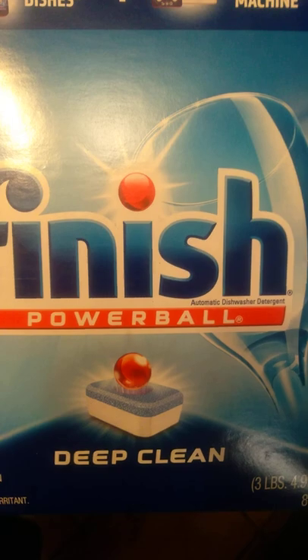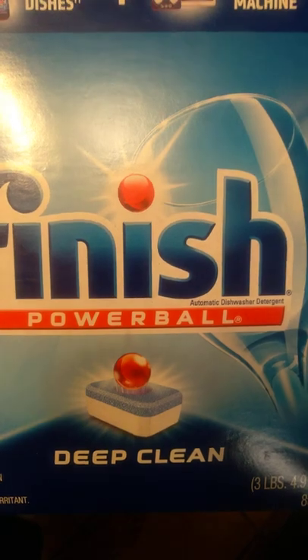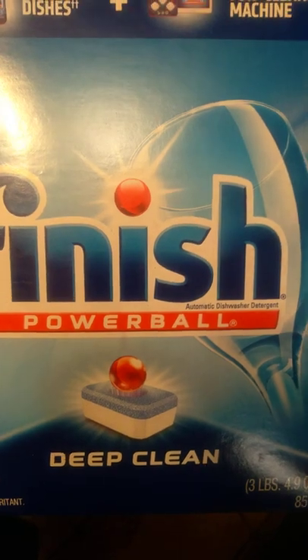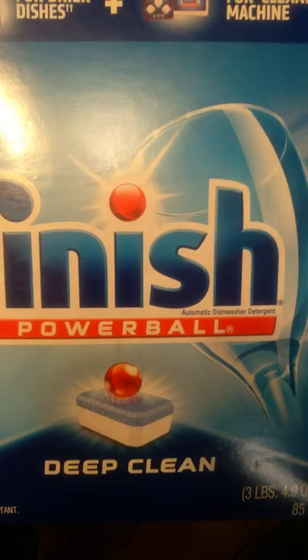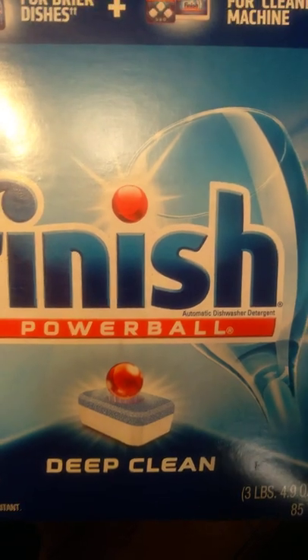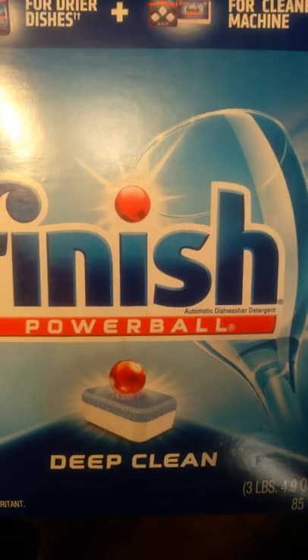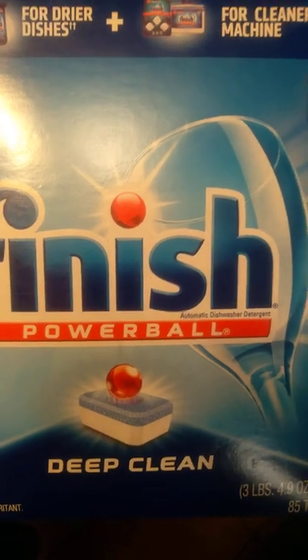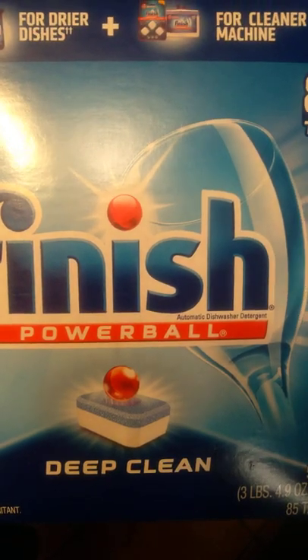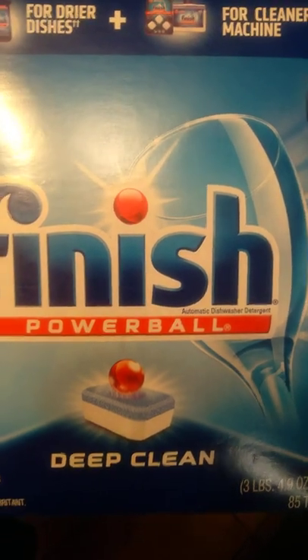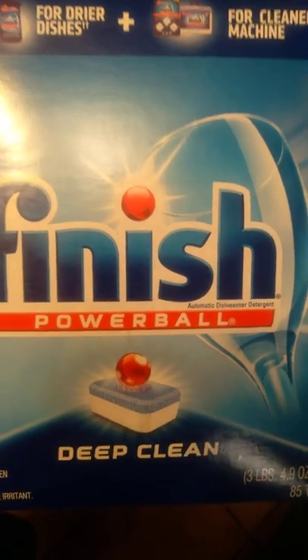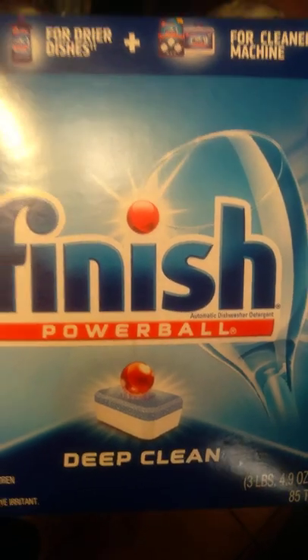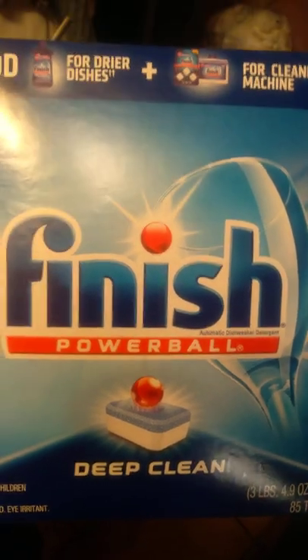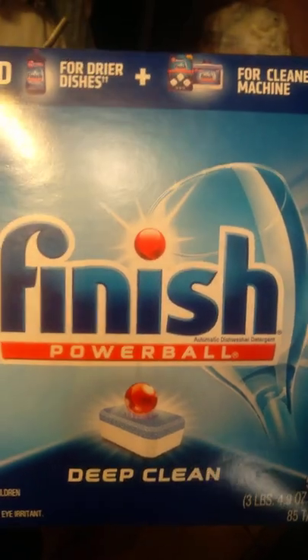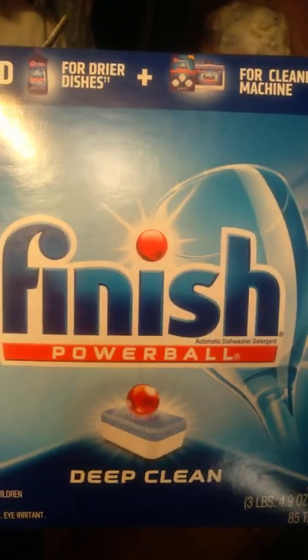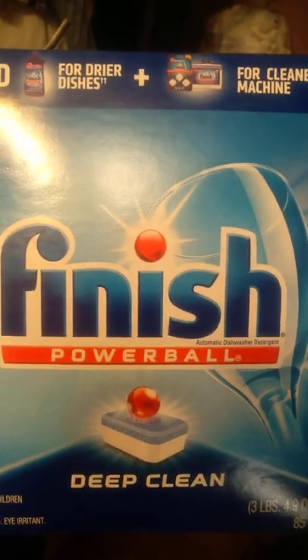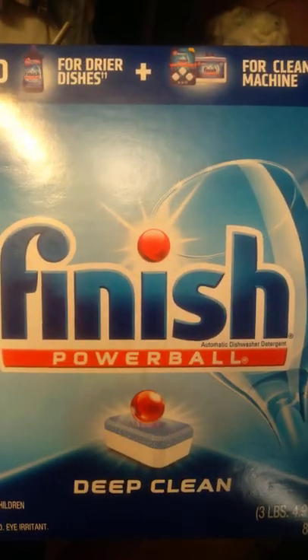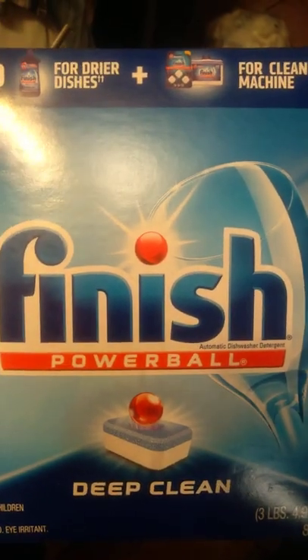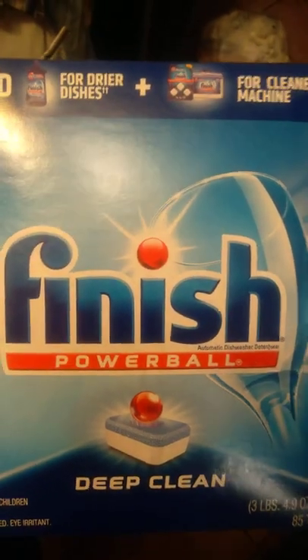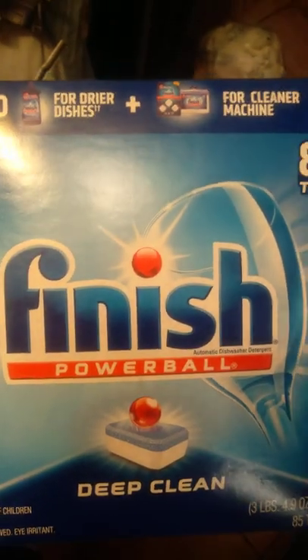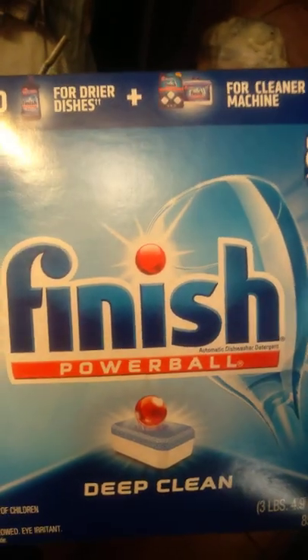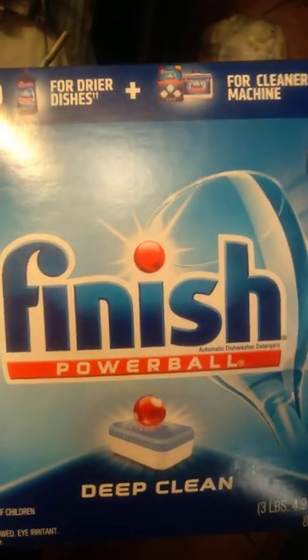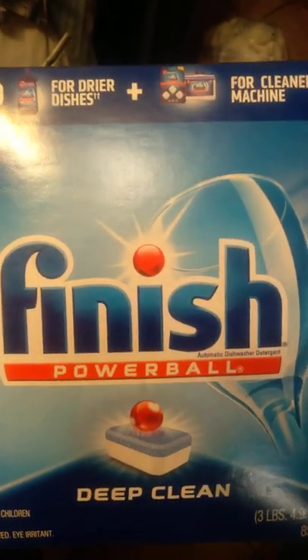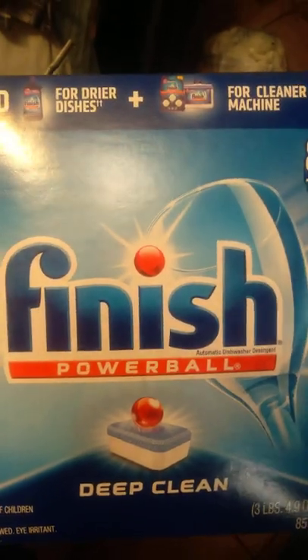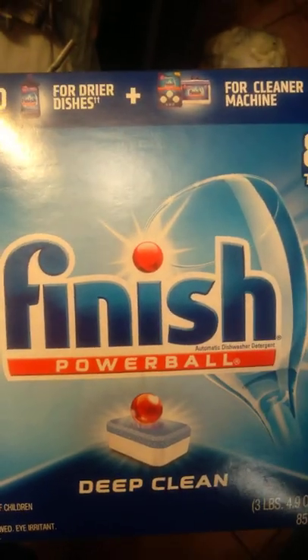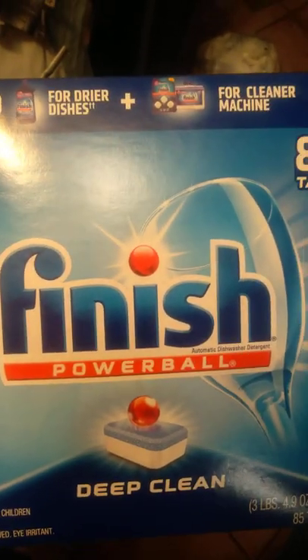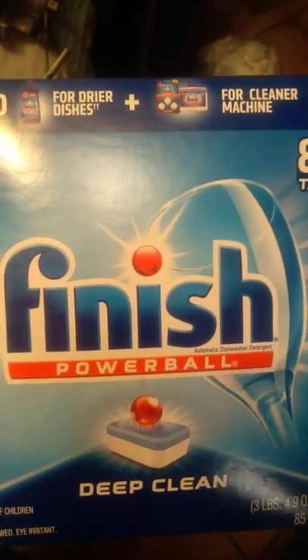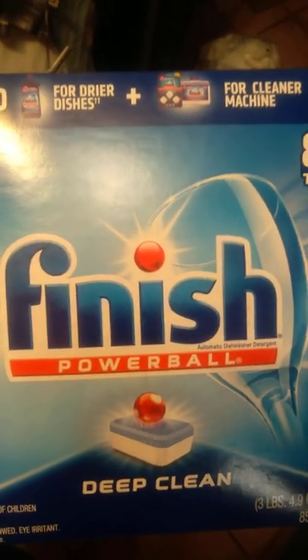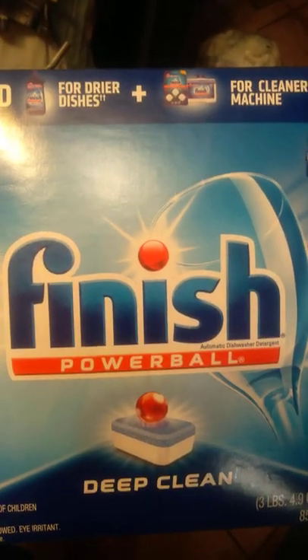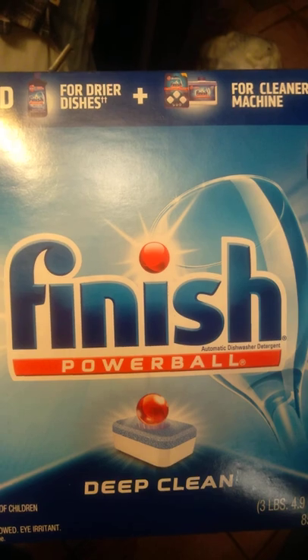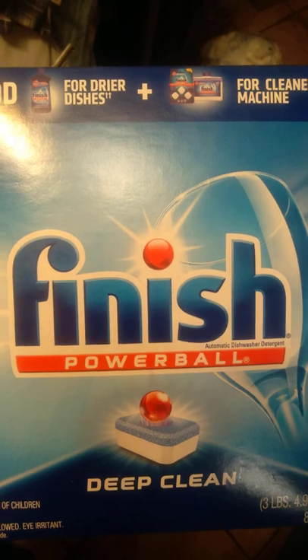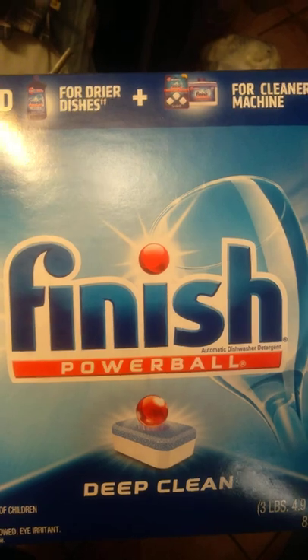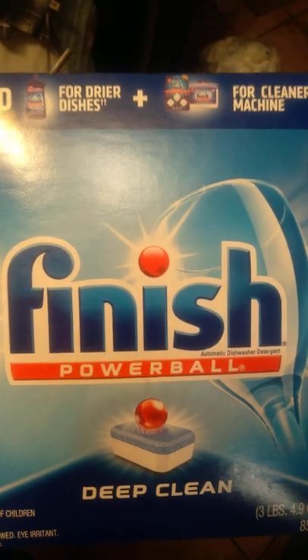What's up YouTube, this is Hollis Farmer for Life, talking about a product today — we're talking about Finish Powerball Deep Clean.